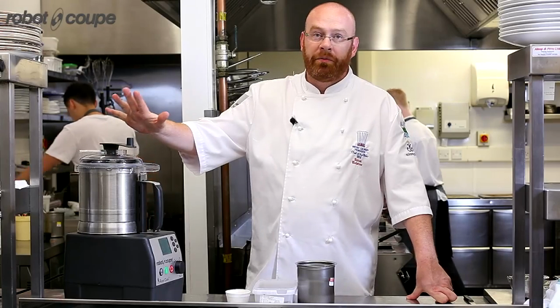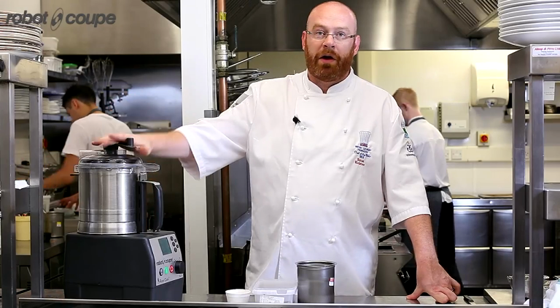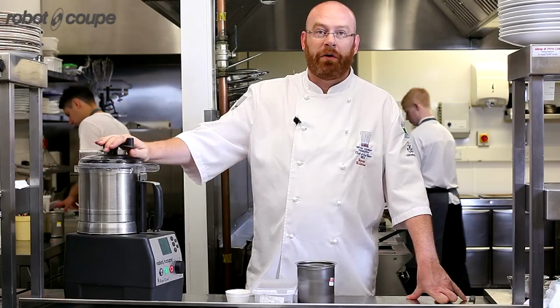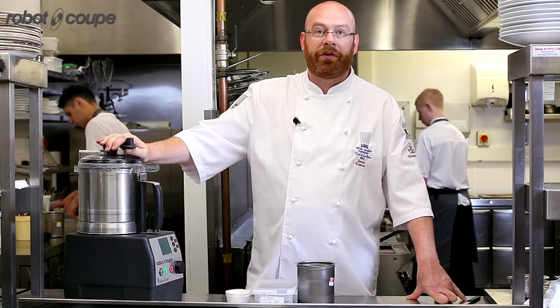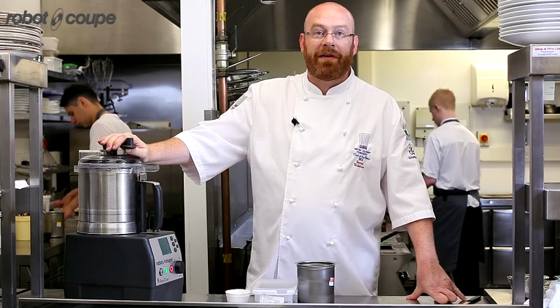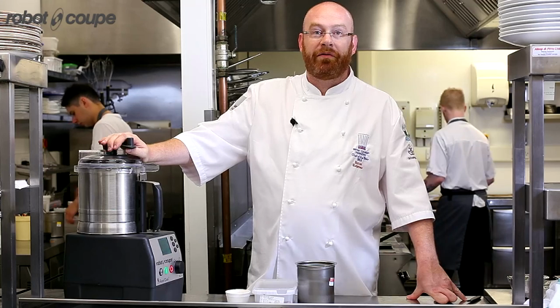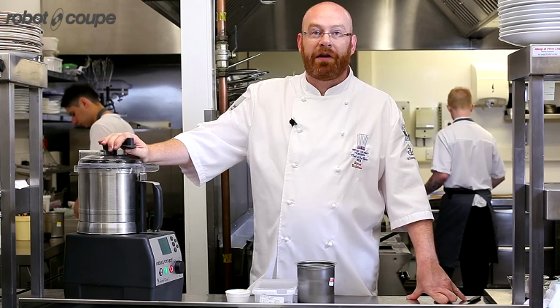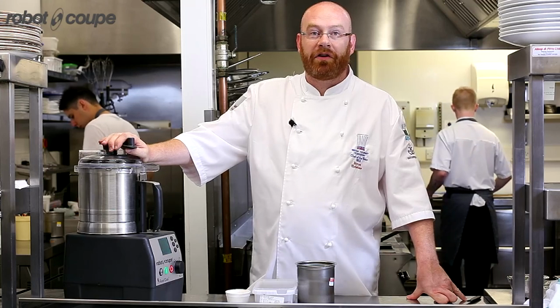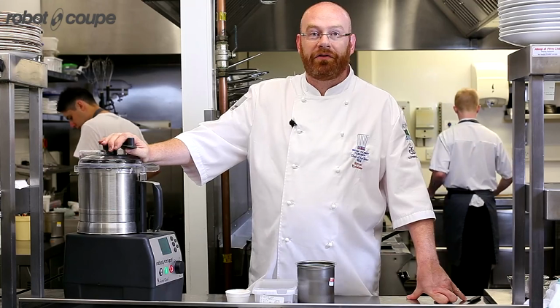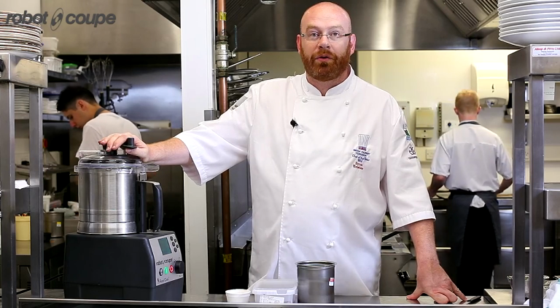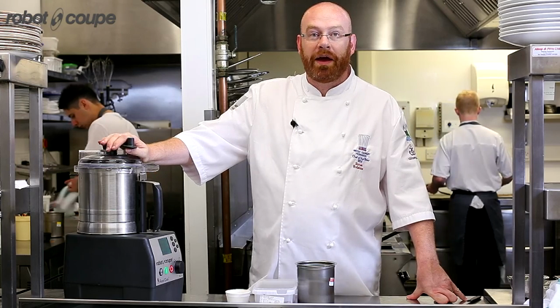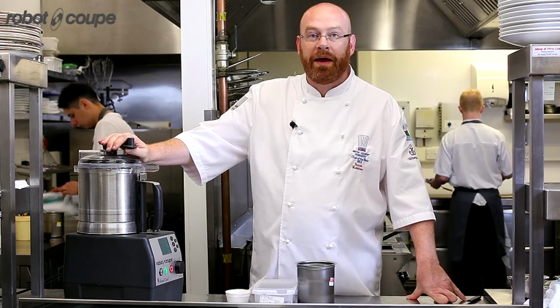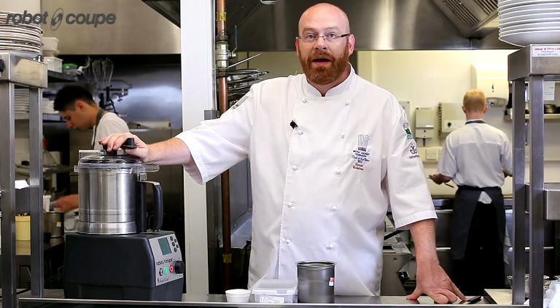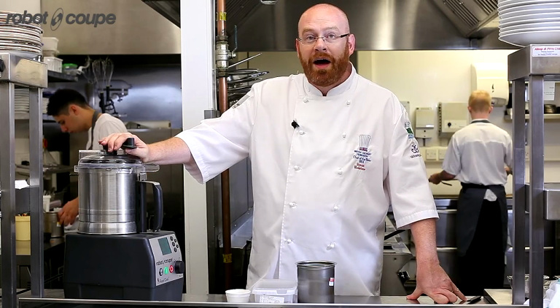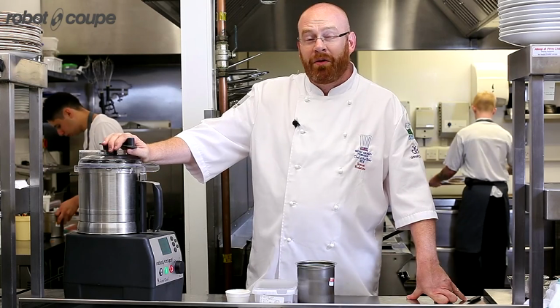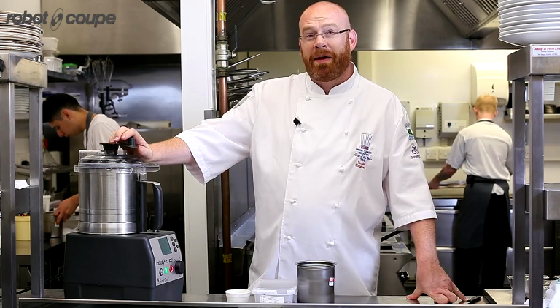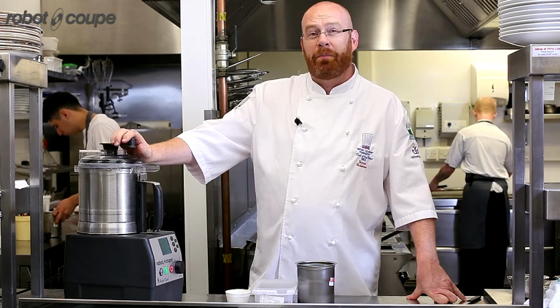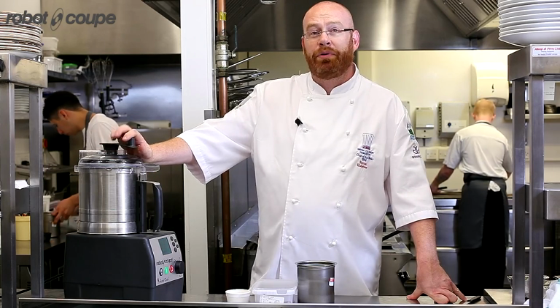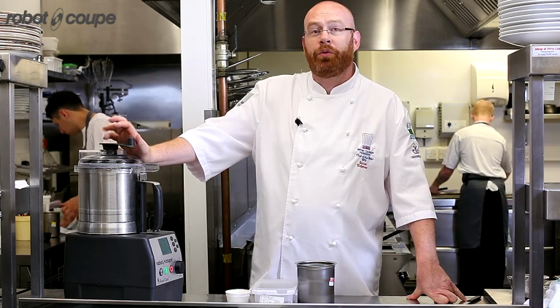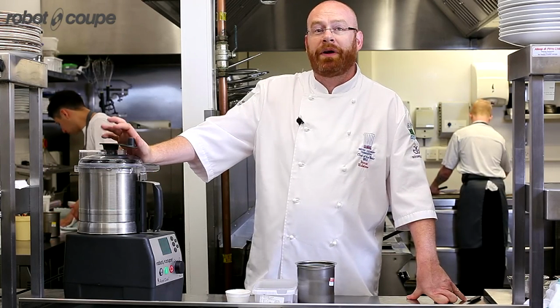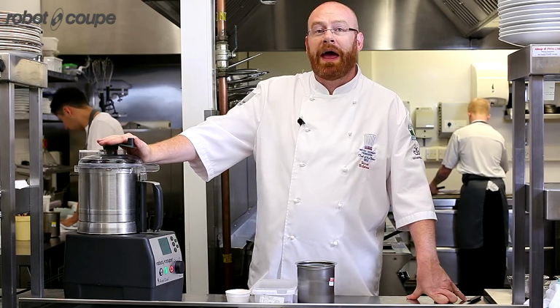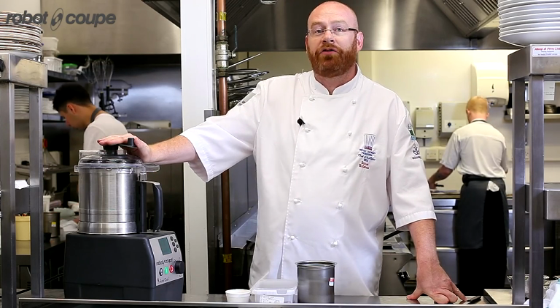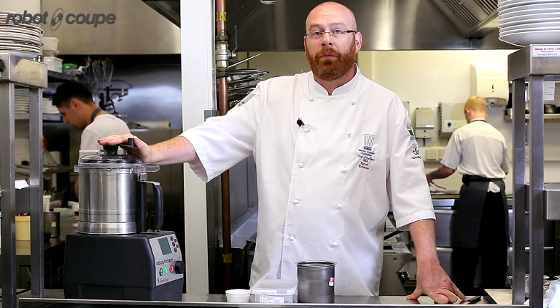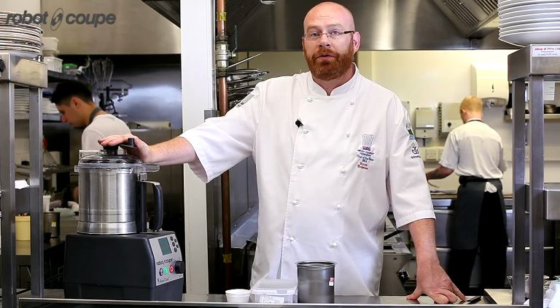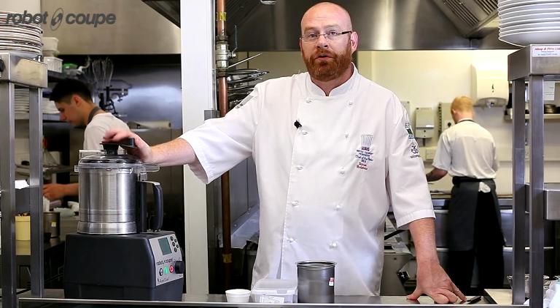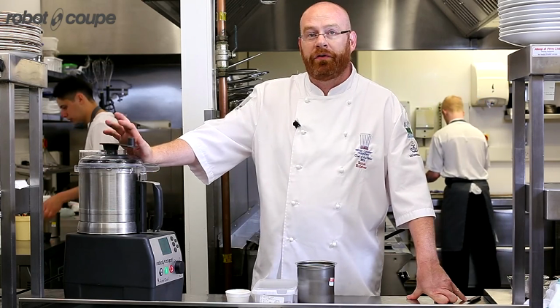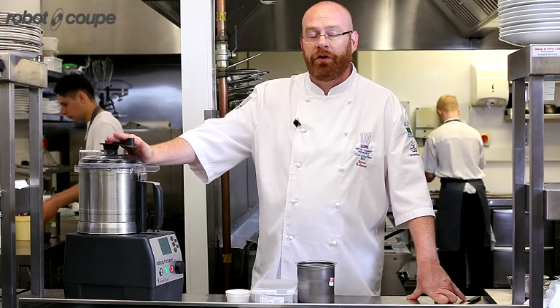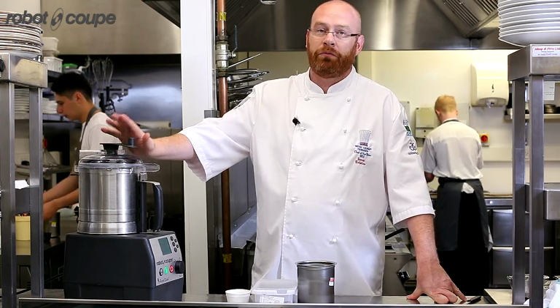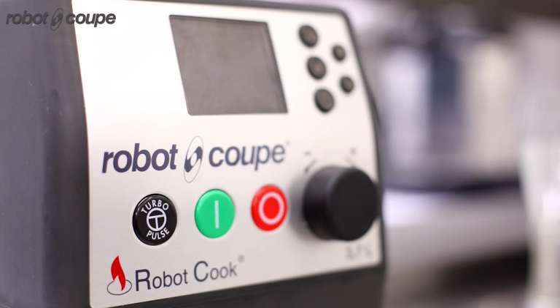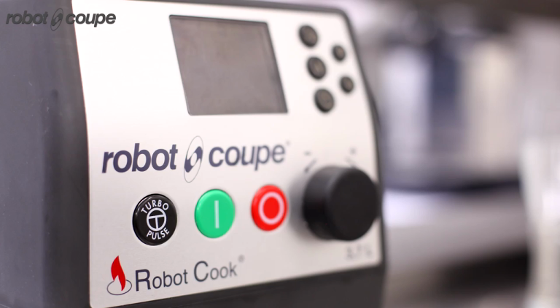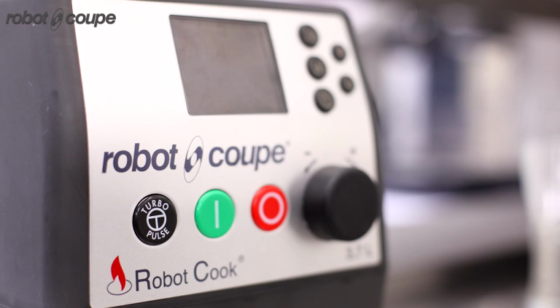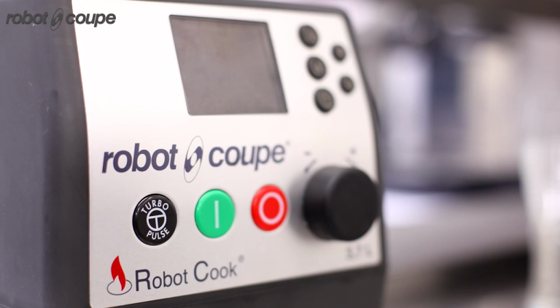Simon Olsen of the Elephant Restaurant in Torquay. I'm going to make a blueberry ketchup using the new RoboCook.